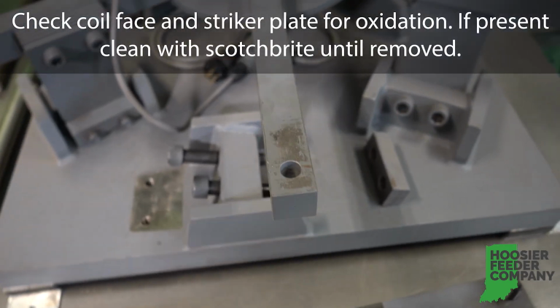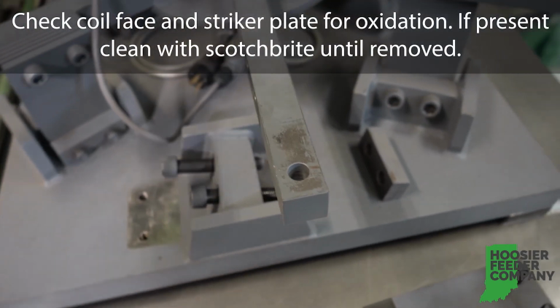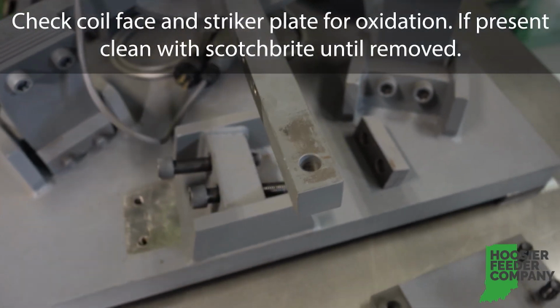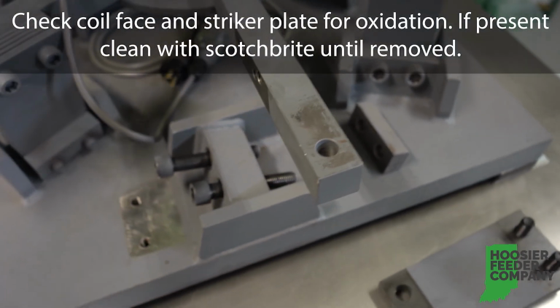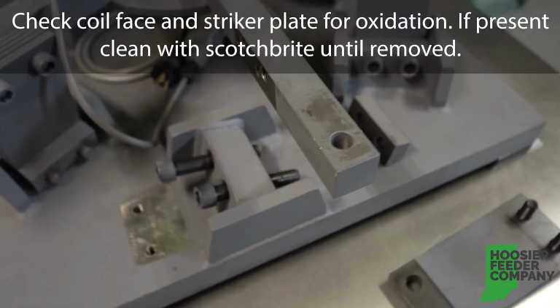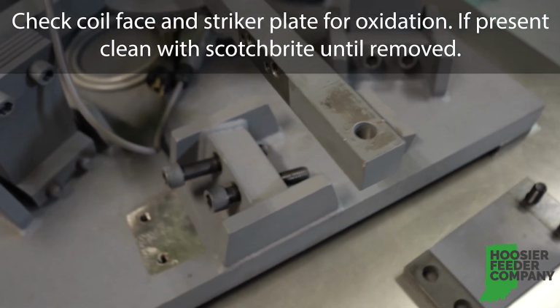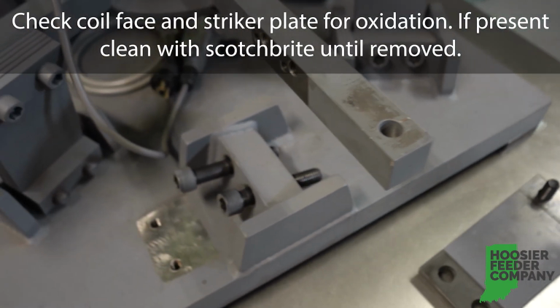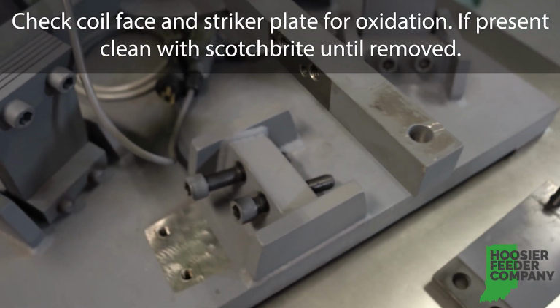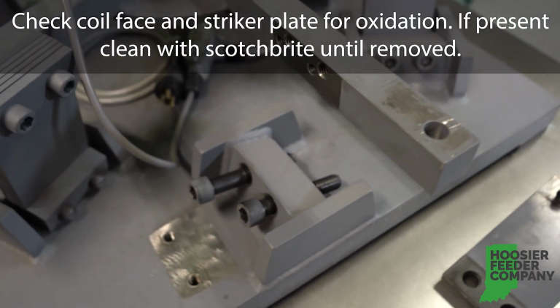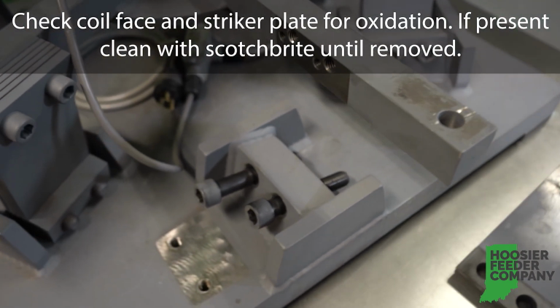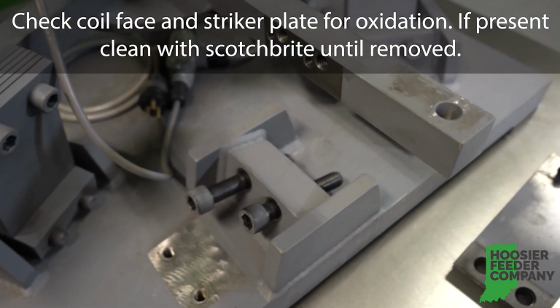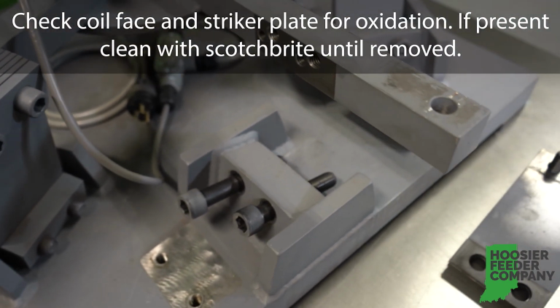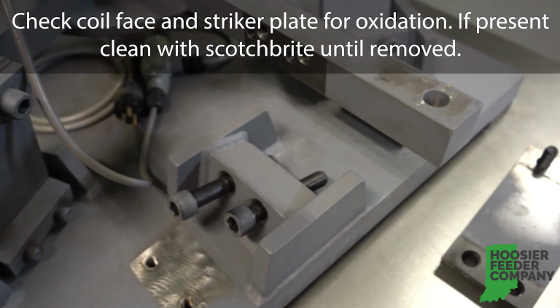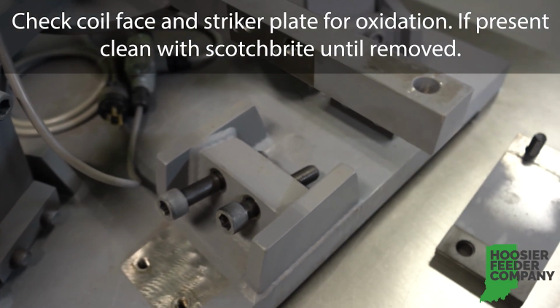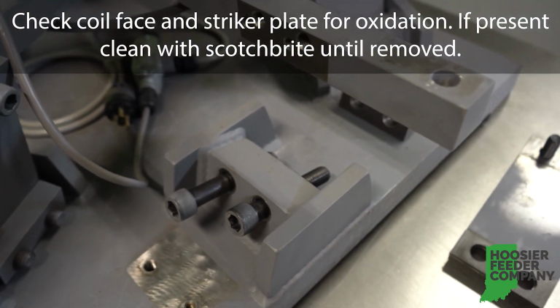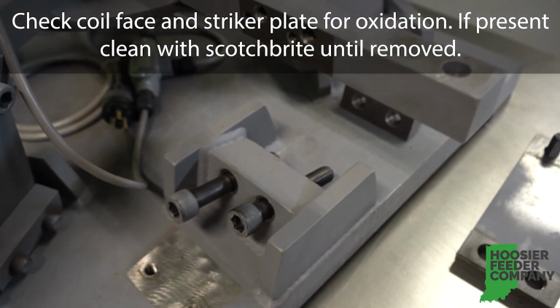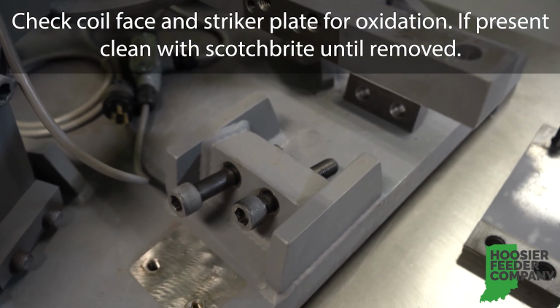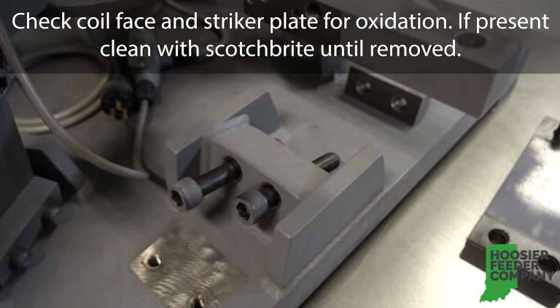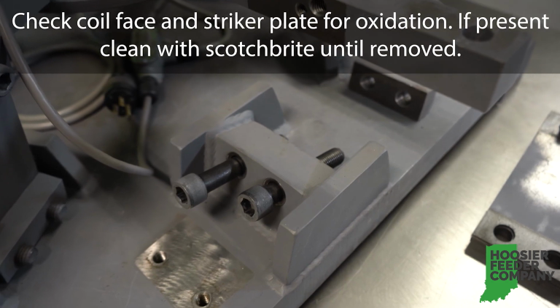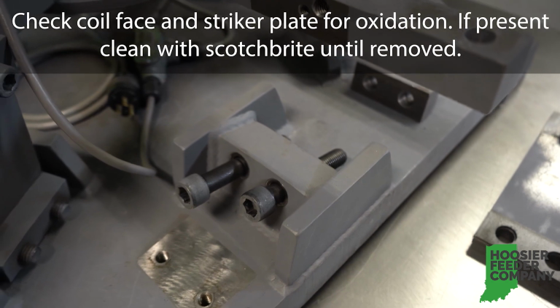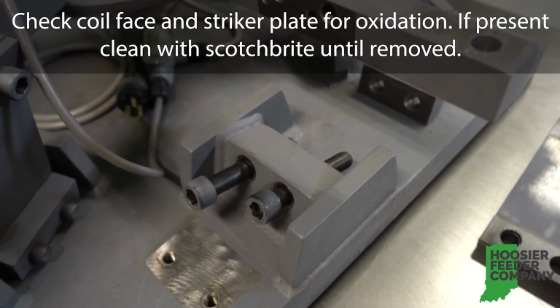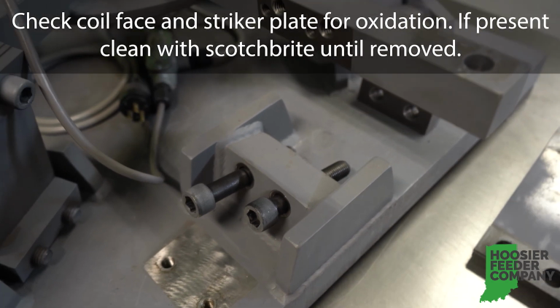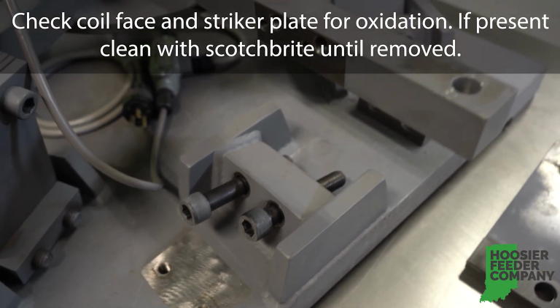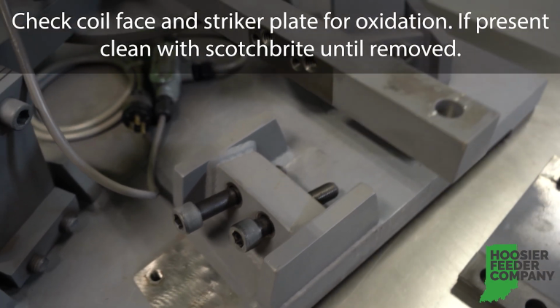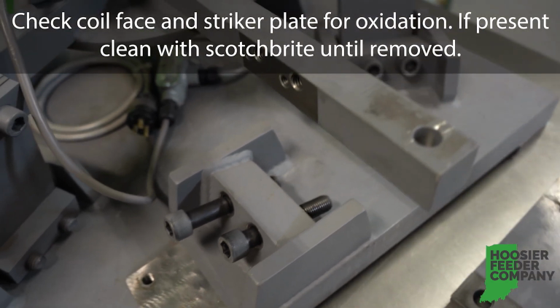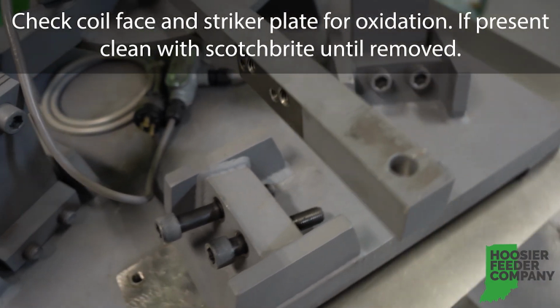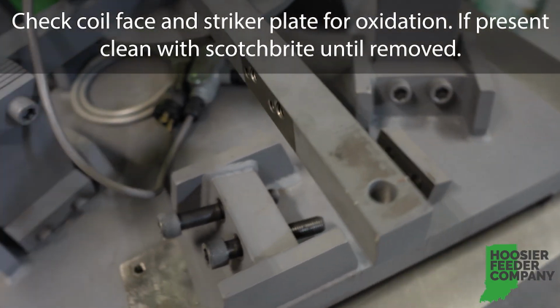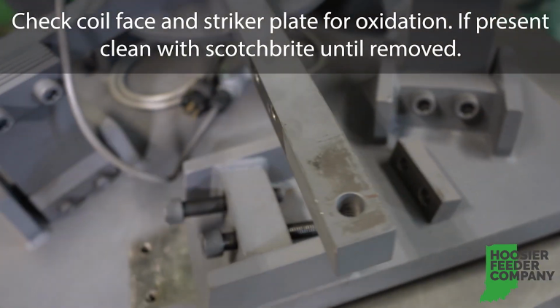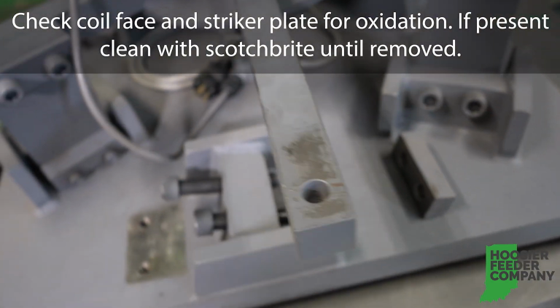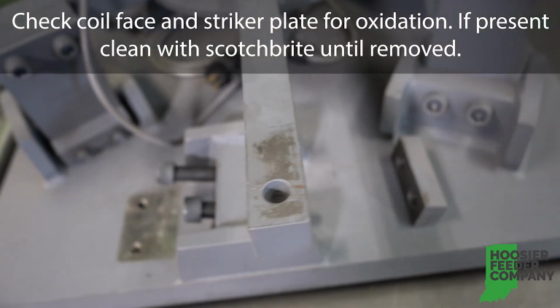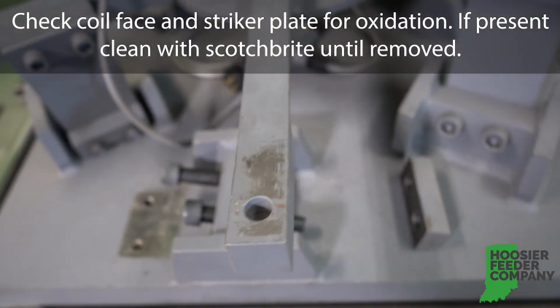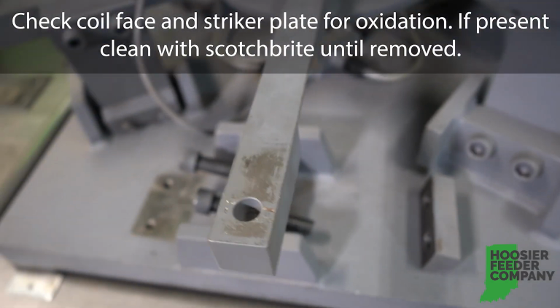Check the coil face and striker plate for oxidation. If present, clean with Scotch-Brite until removed.